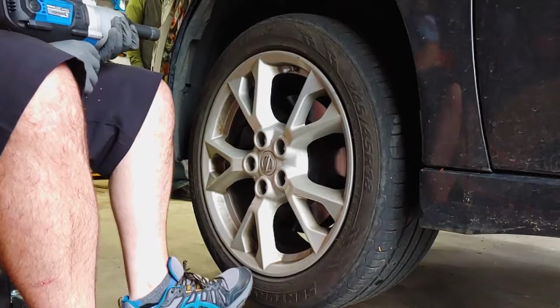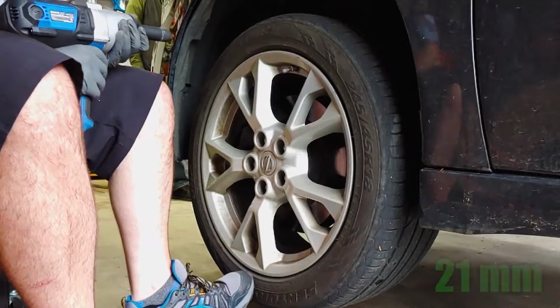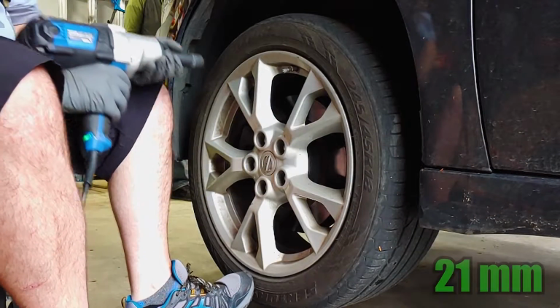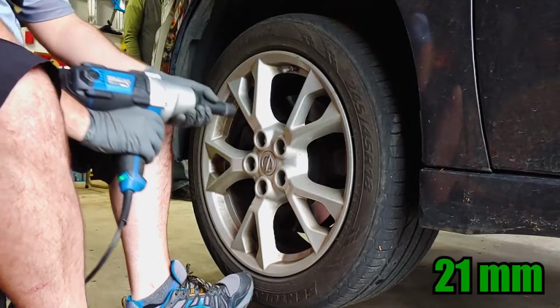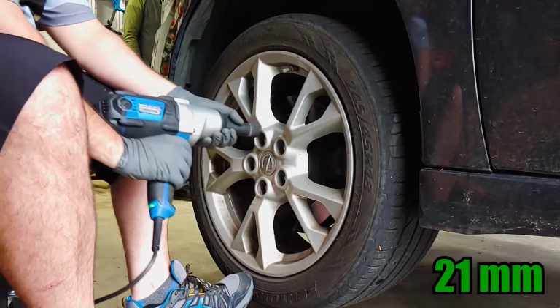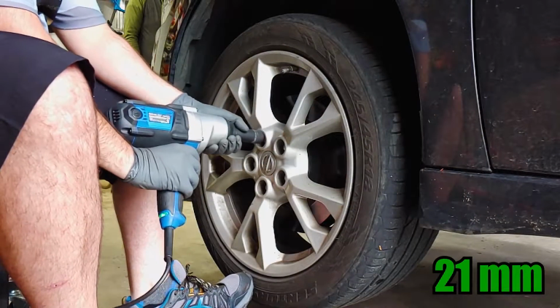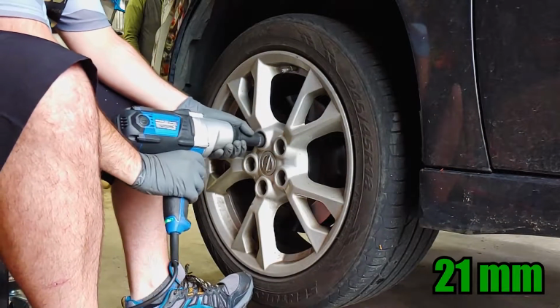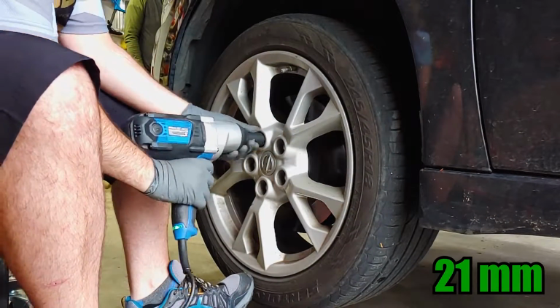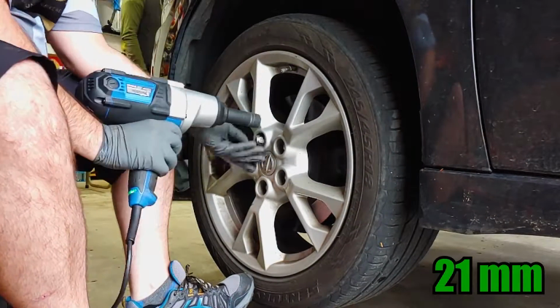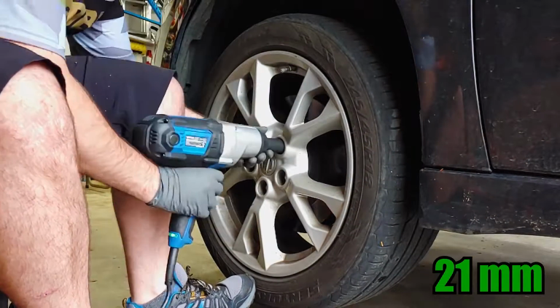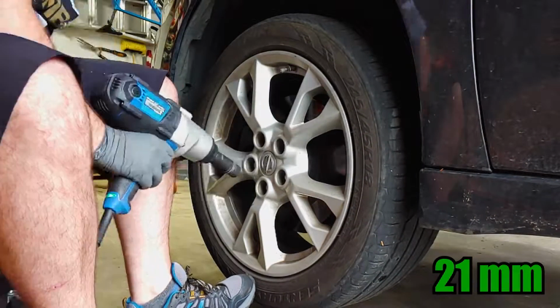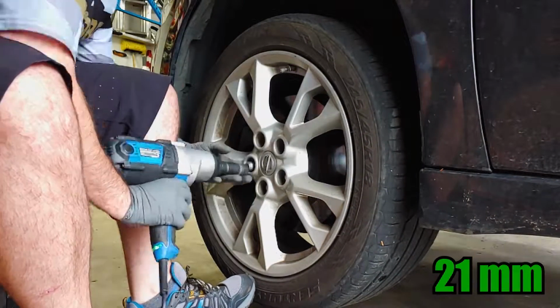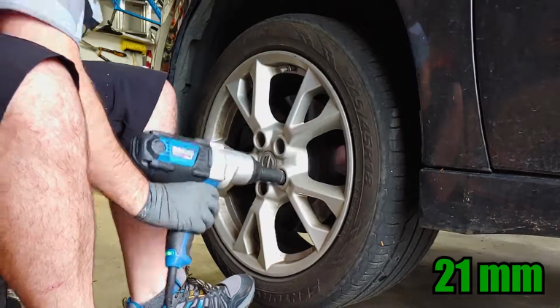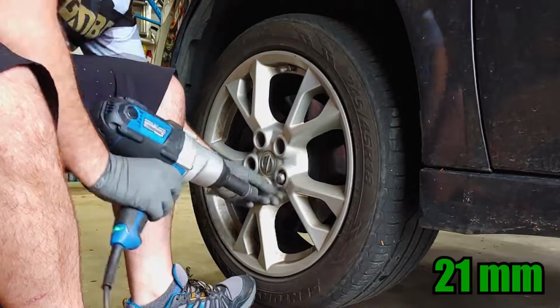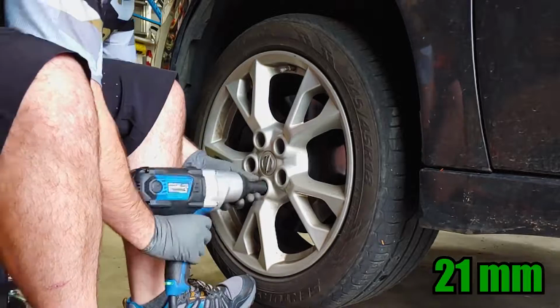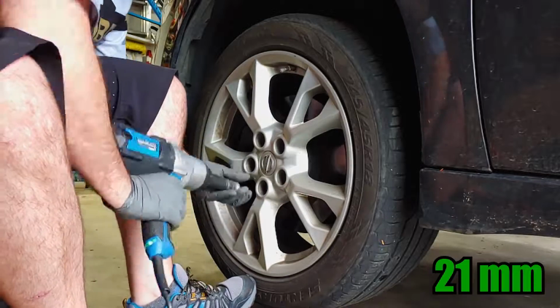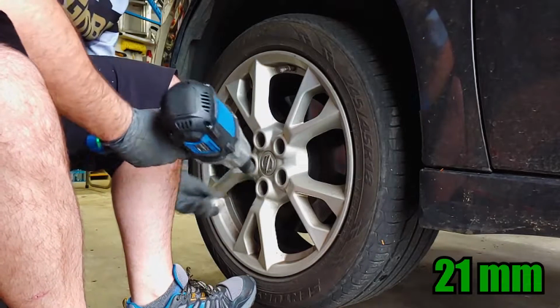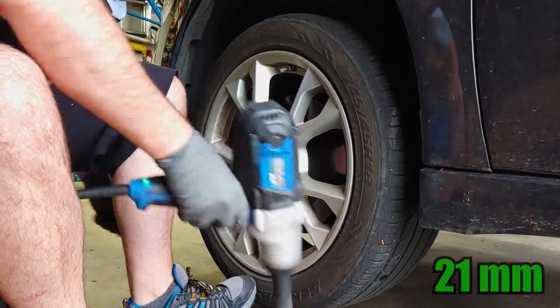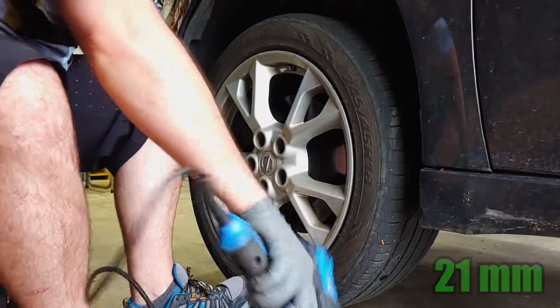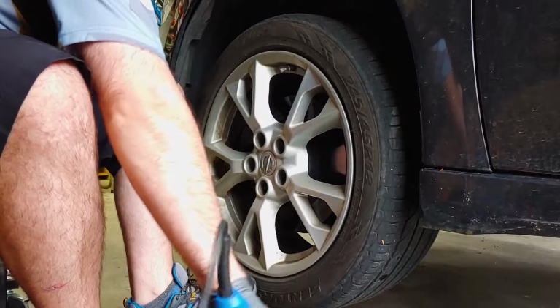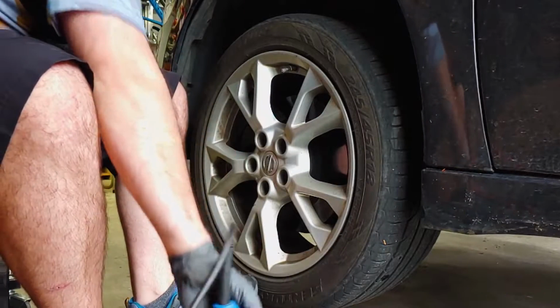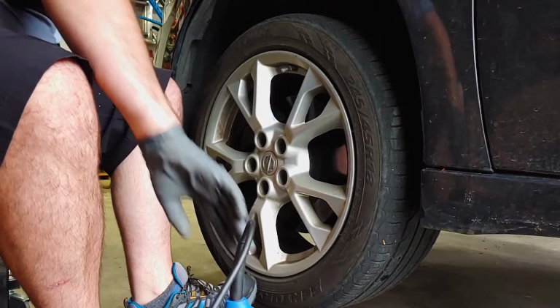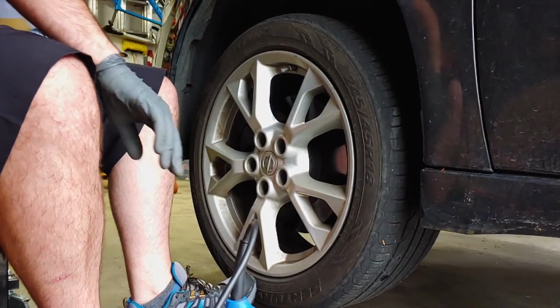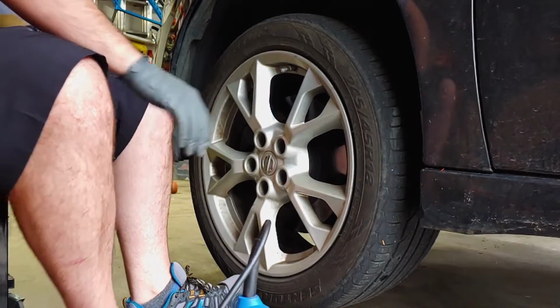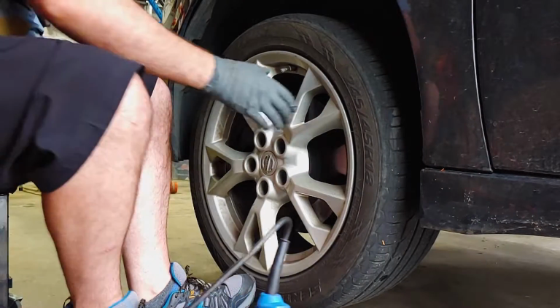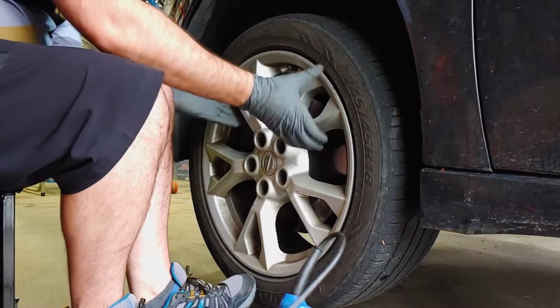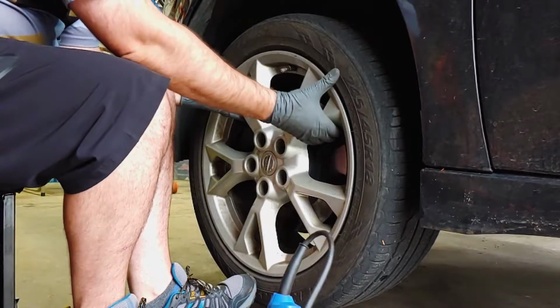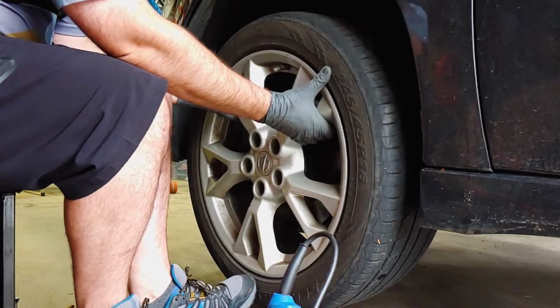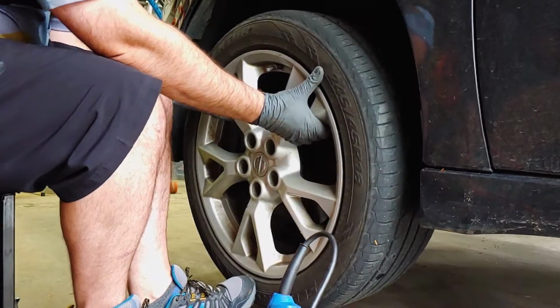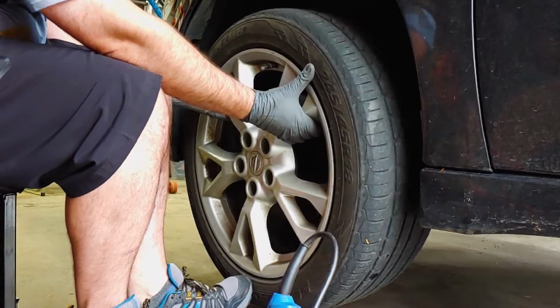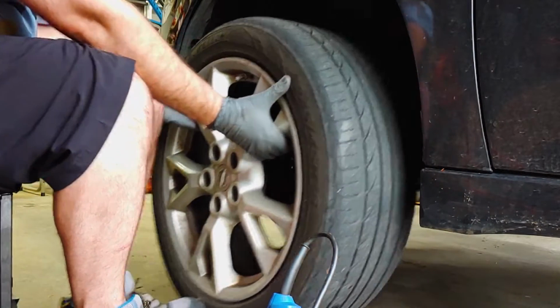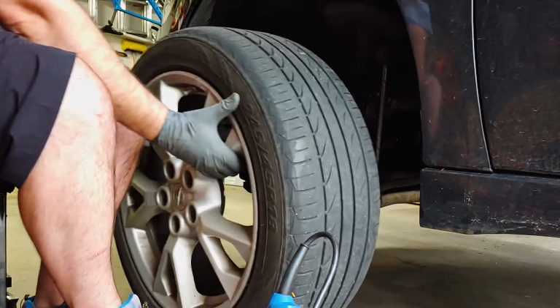Remove the lug nuts and pull the wheel off. If the wheel is stuck to the hub, you can usually free it by hitting the outside edge of the wheel with a plastic mallet.